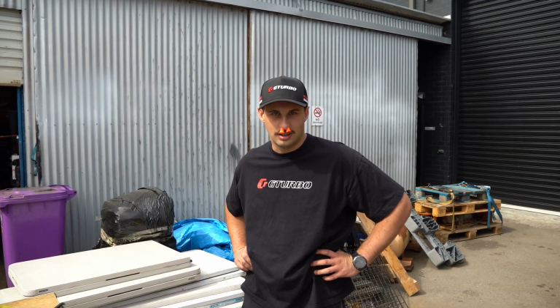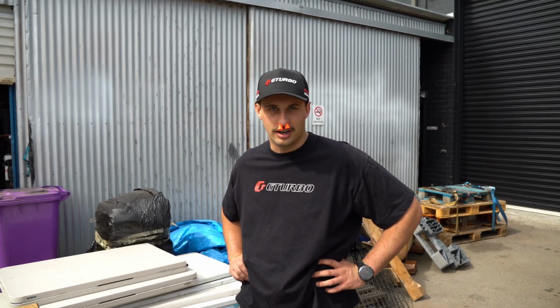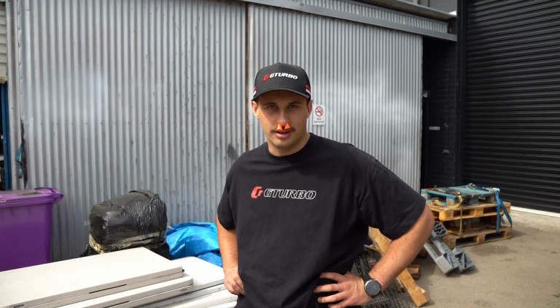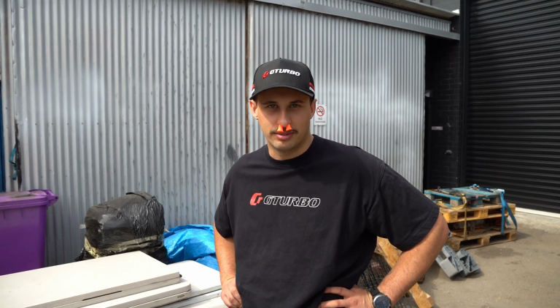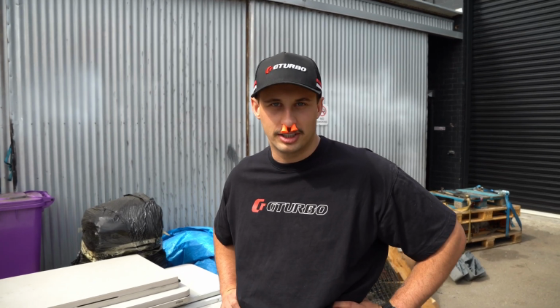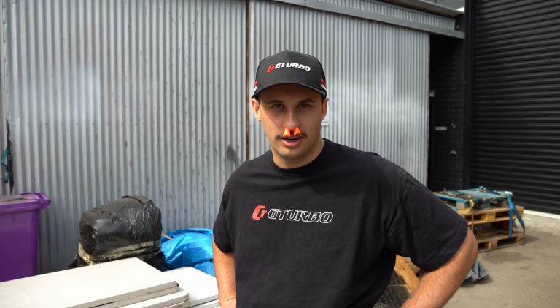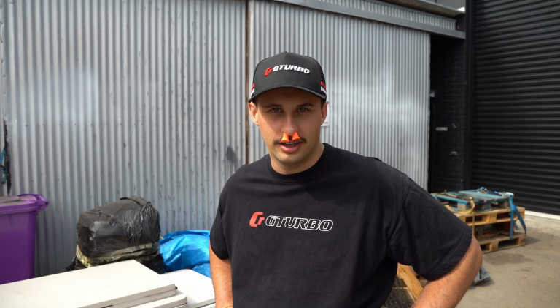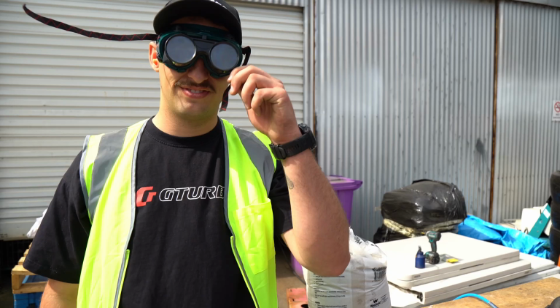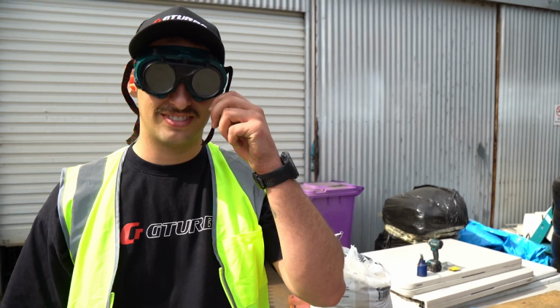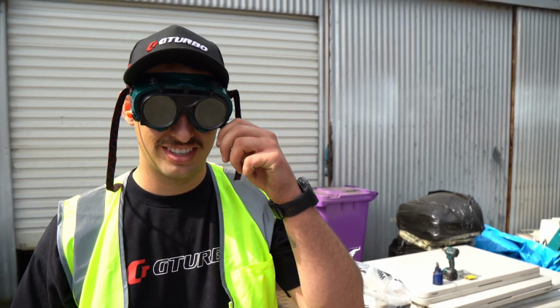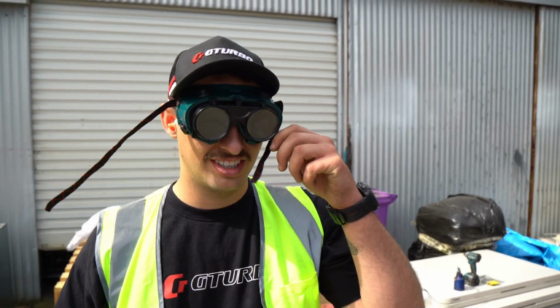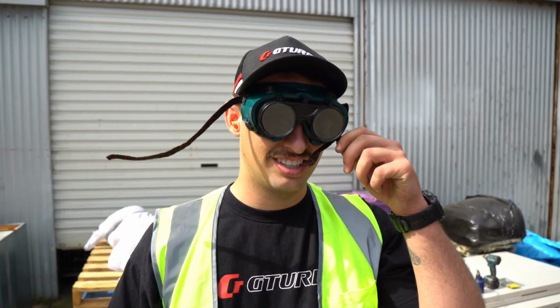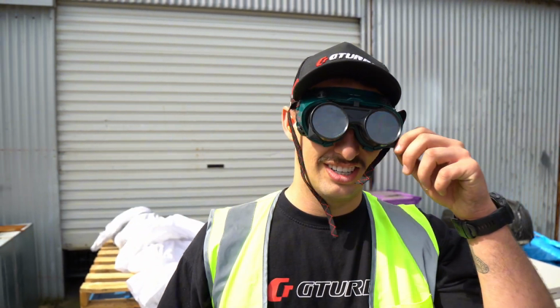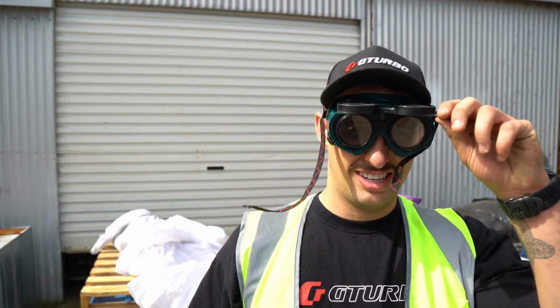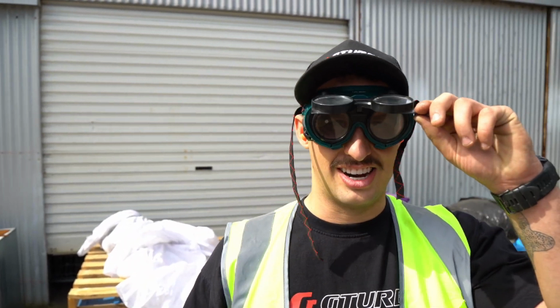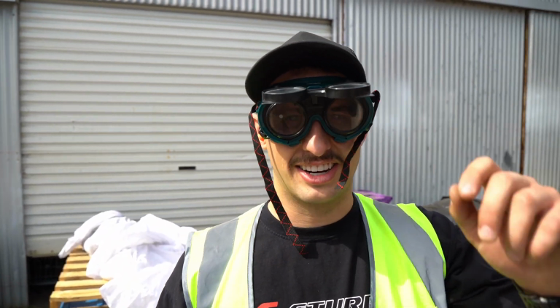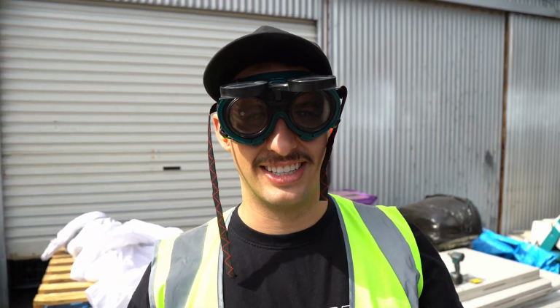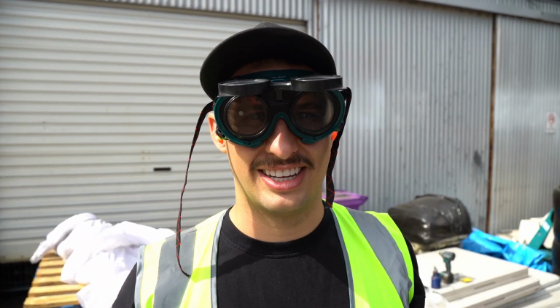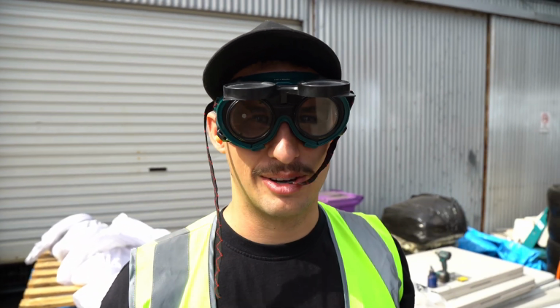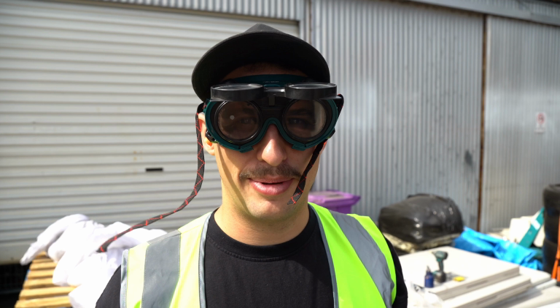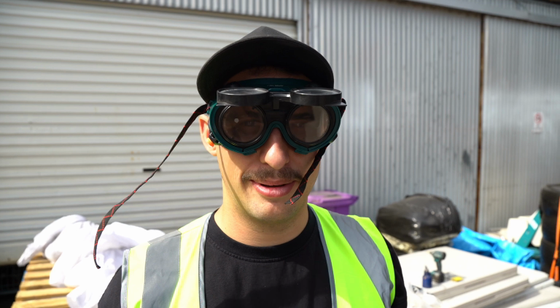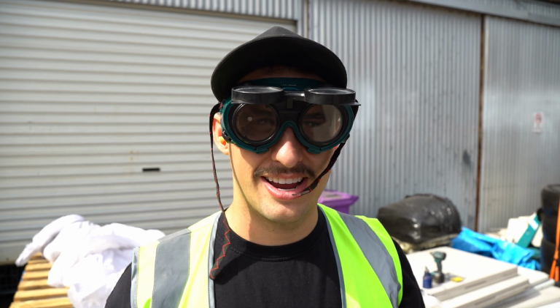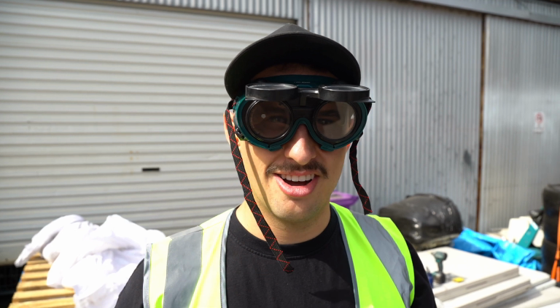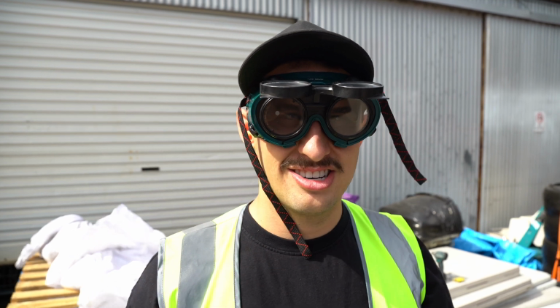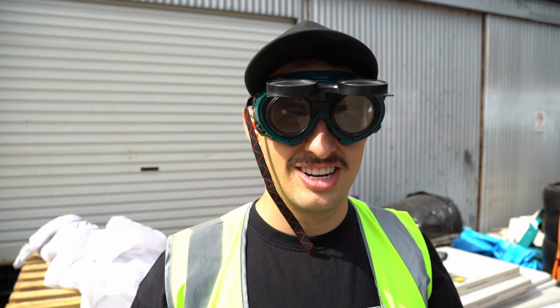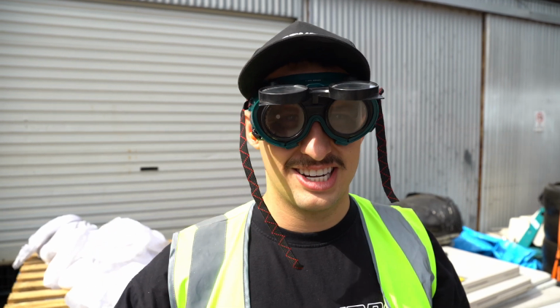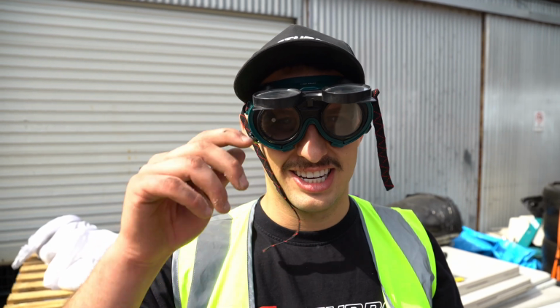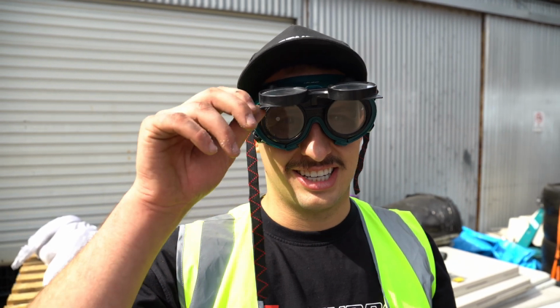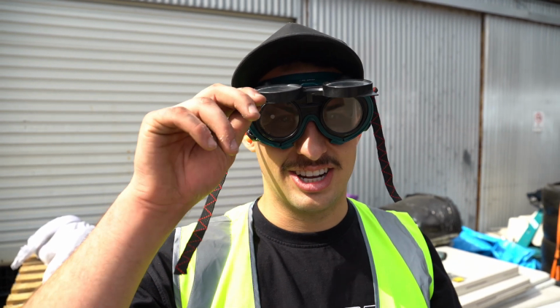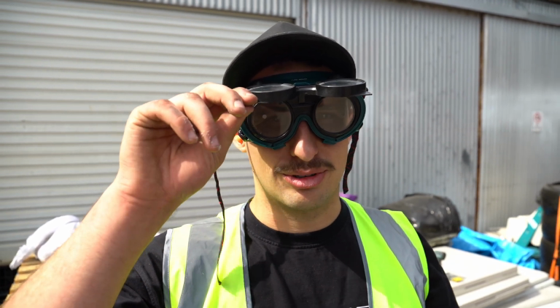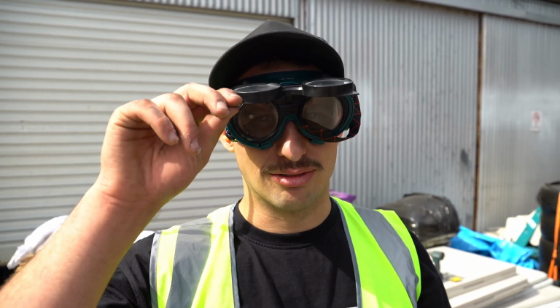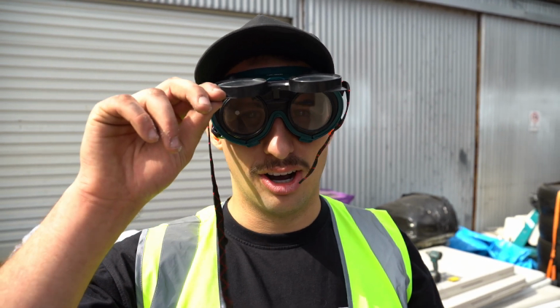Alright, I've got my protection on - got my PPE on. It's time to rock and roll.